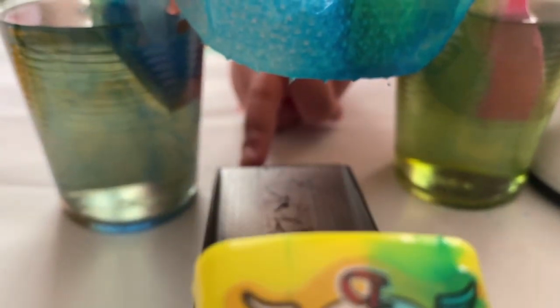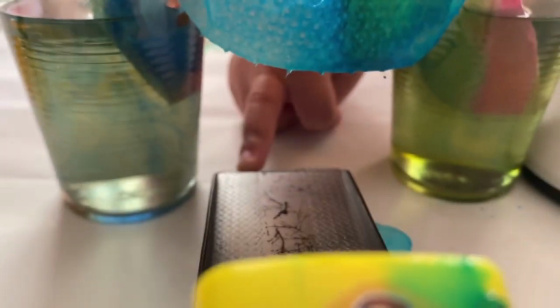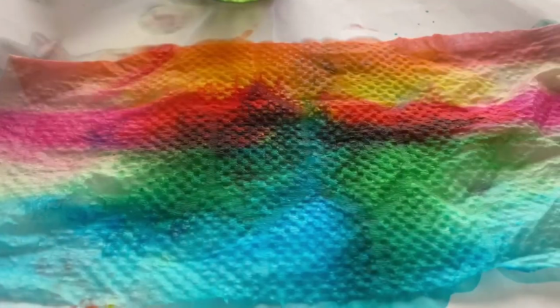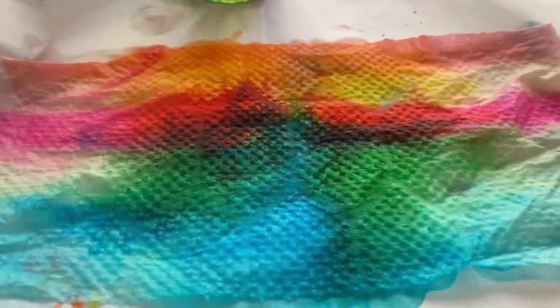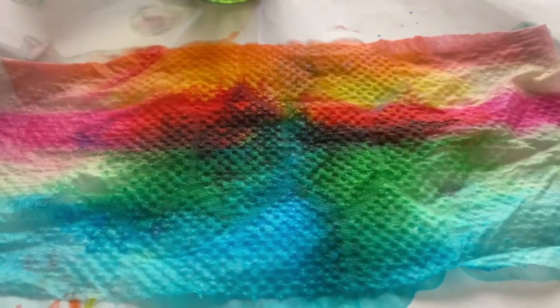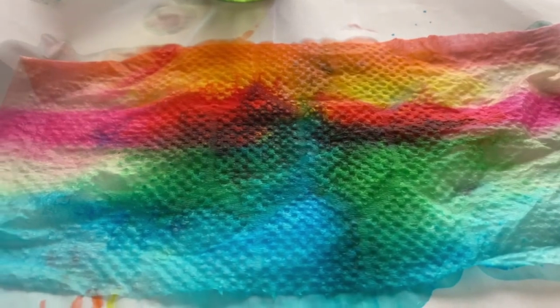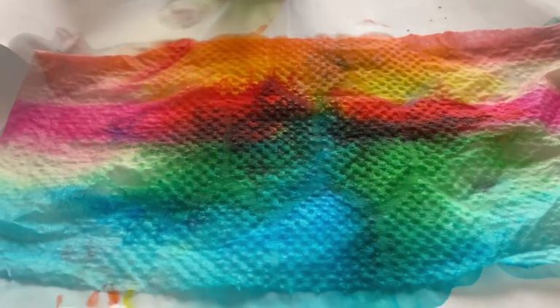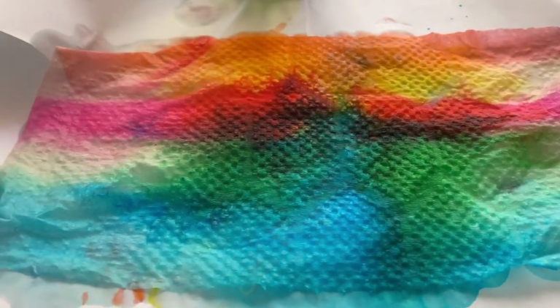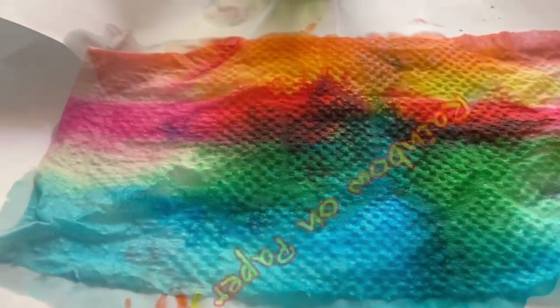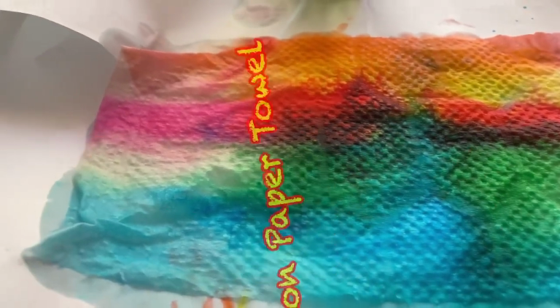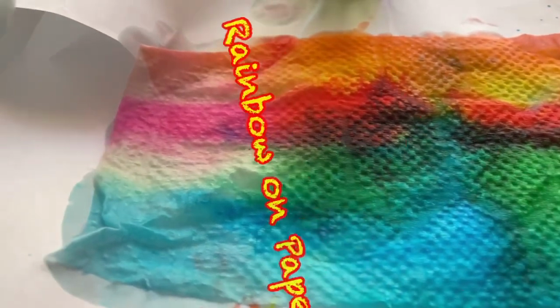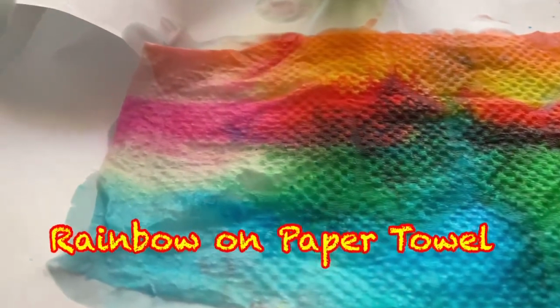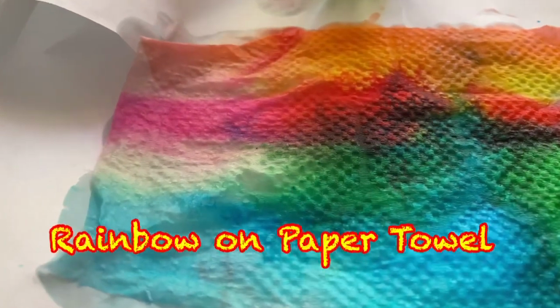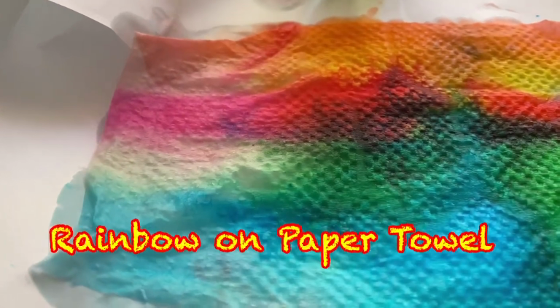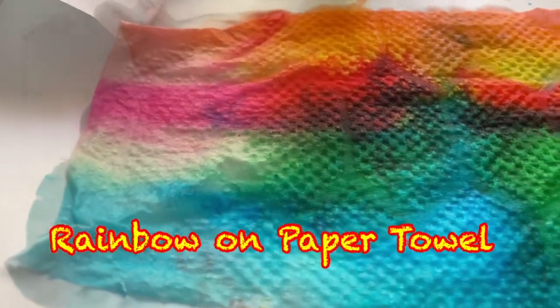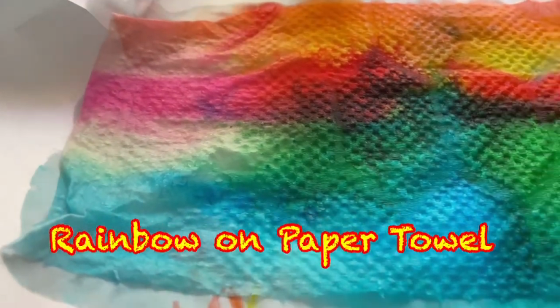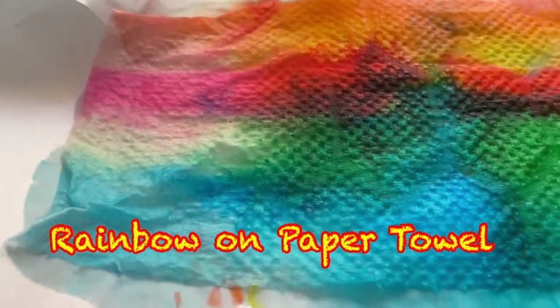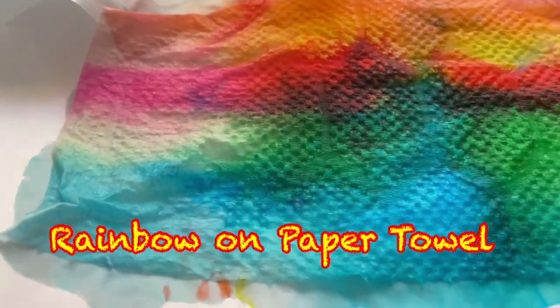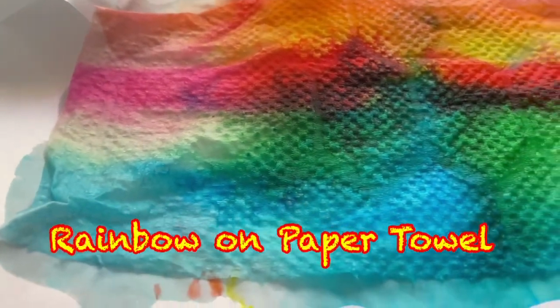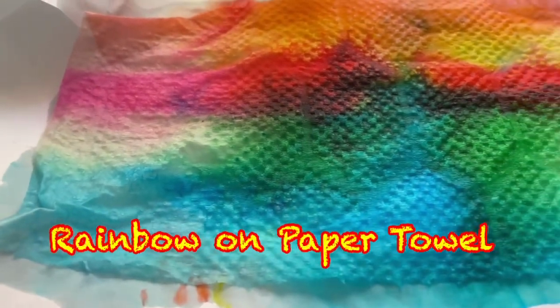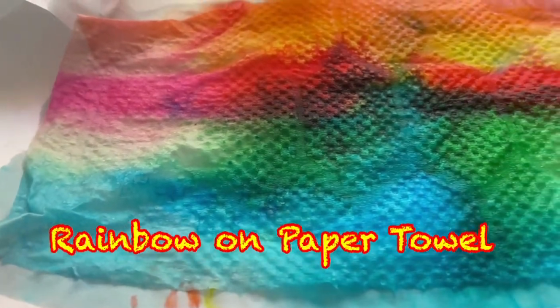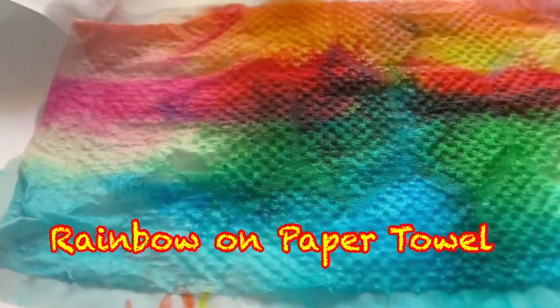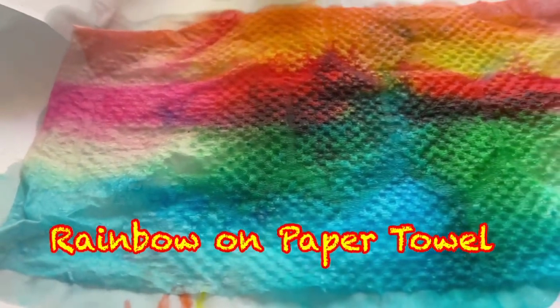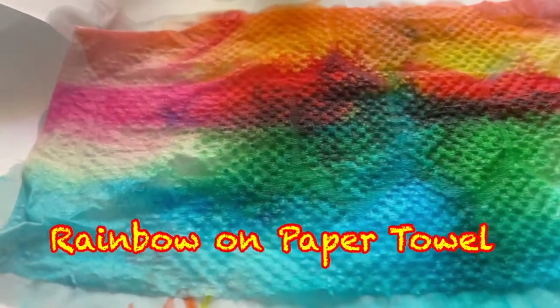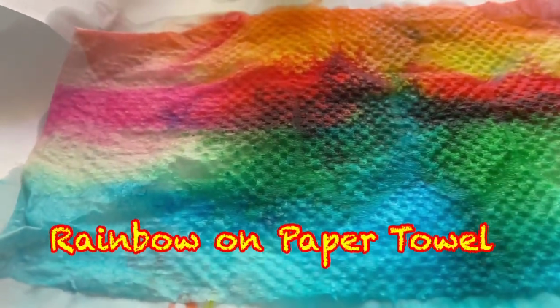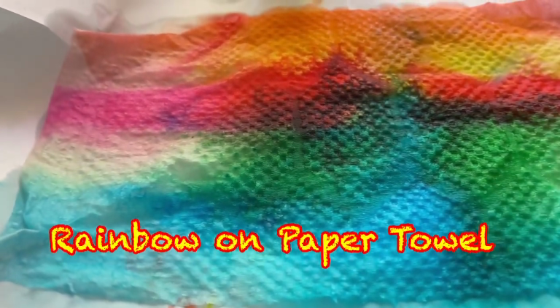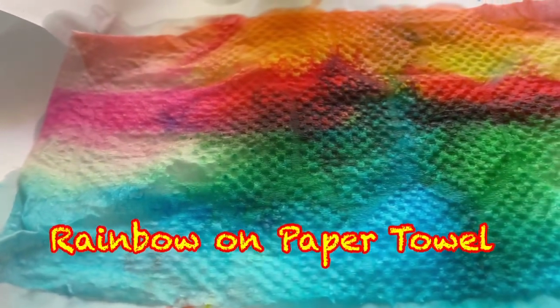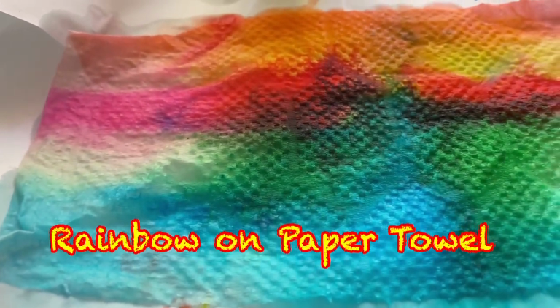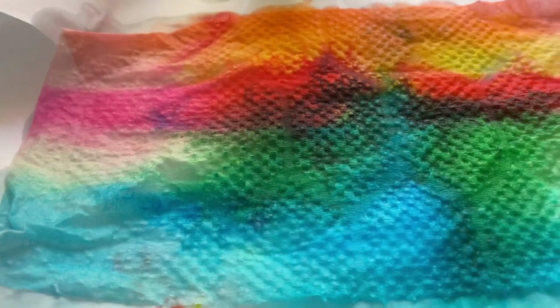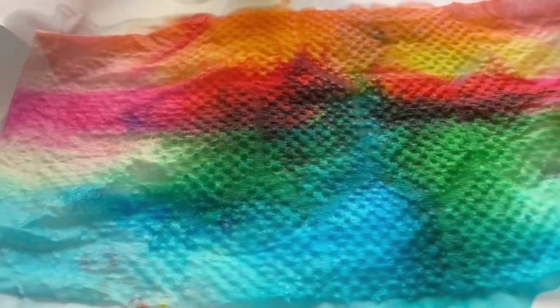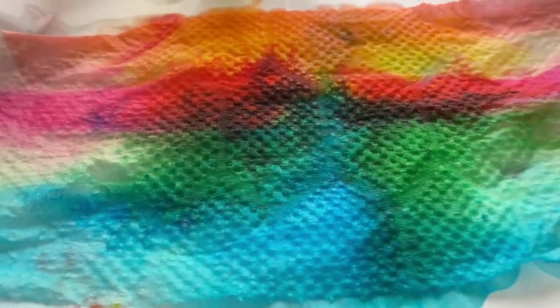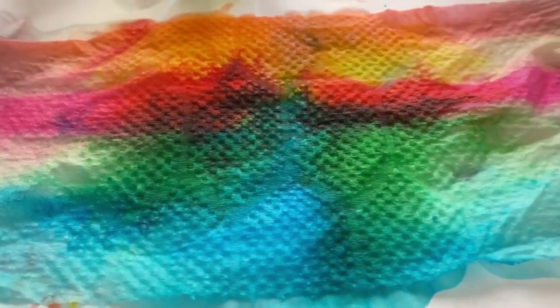Oh no. Now we have a rainbow. Wow. We can actually grow a rainbow on paper towel.